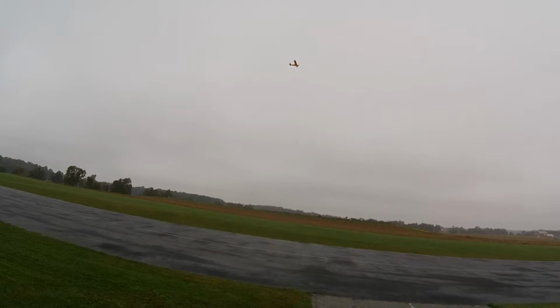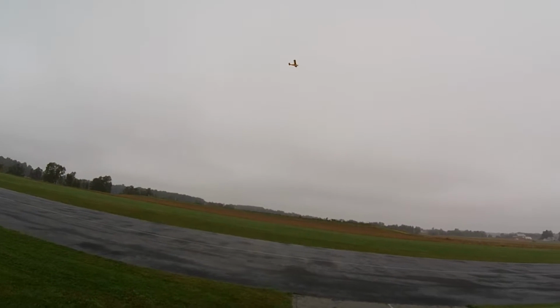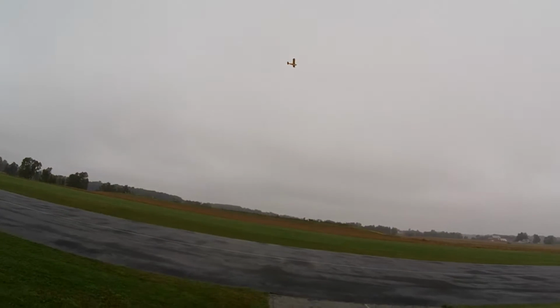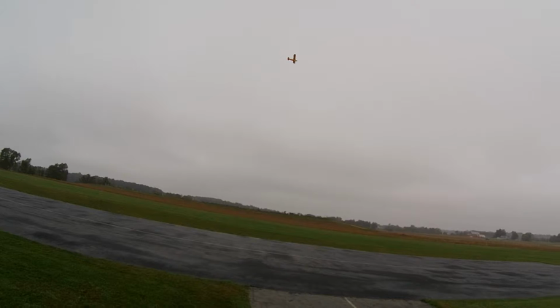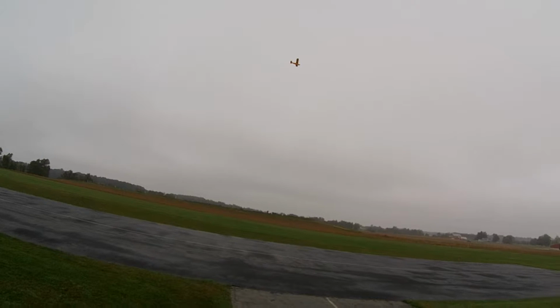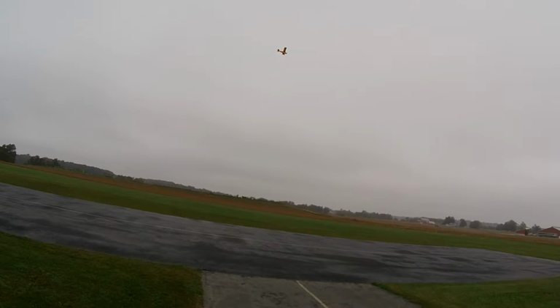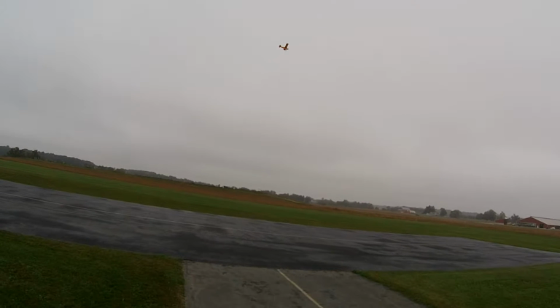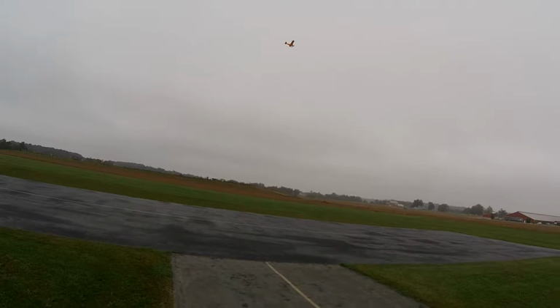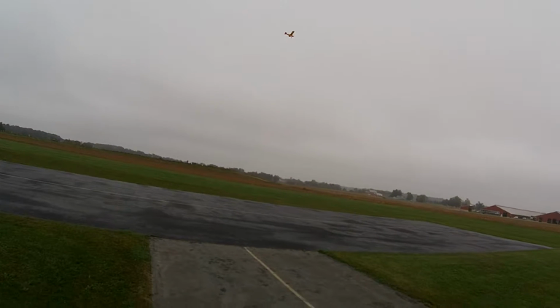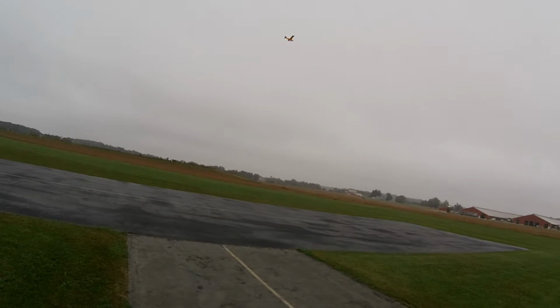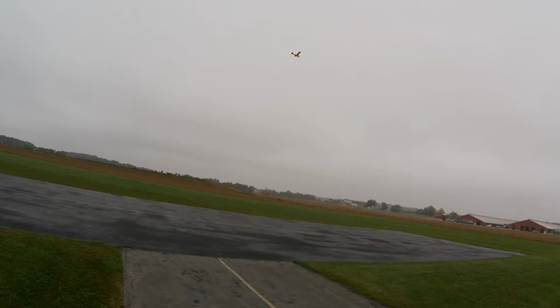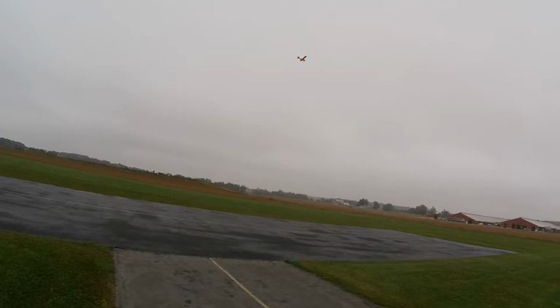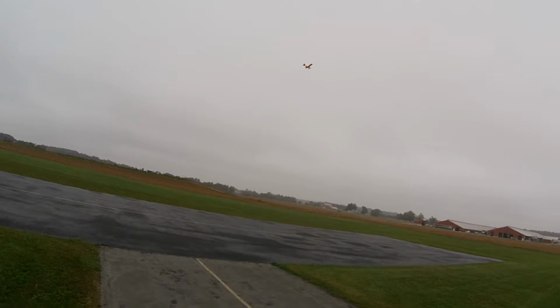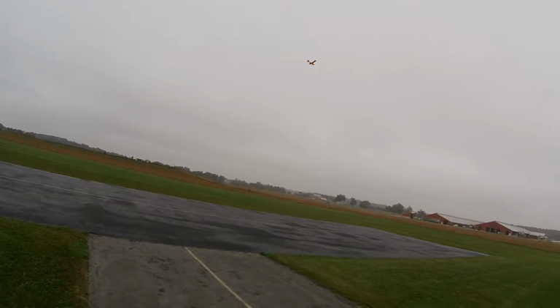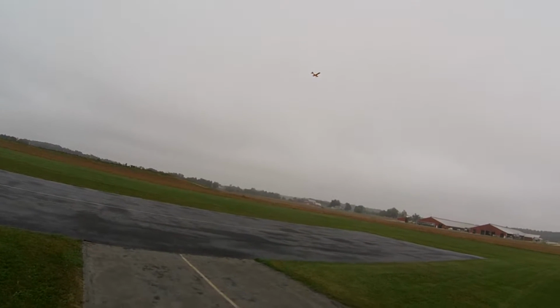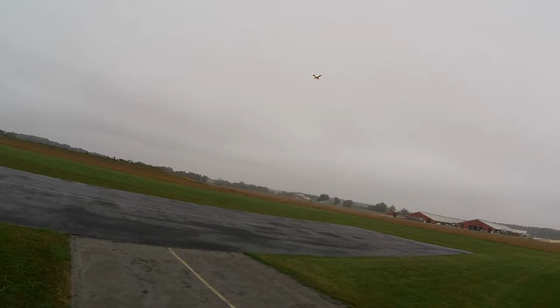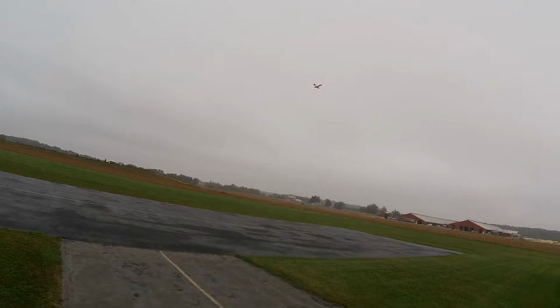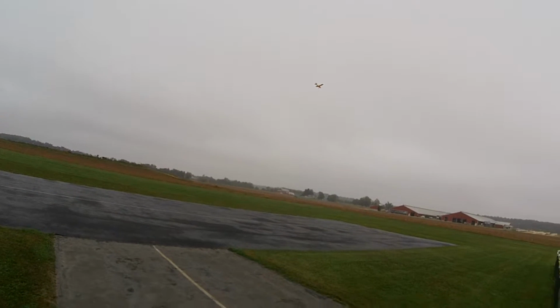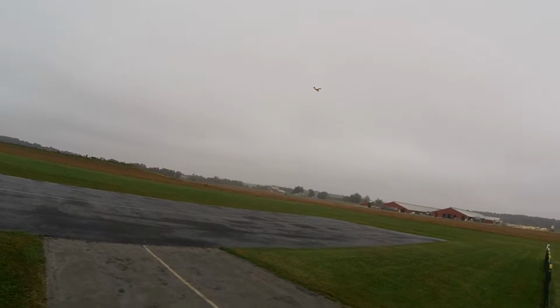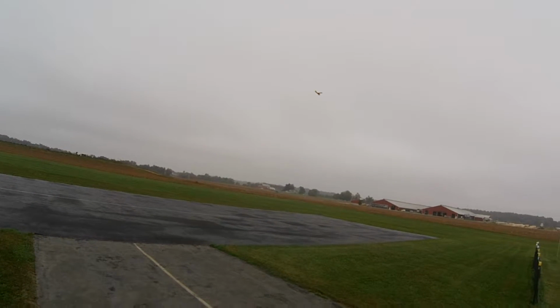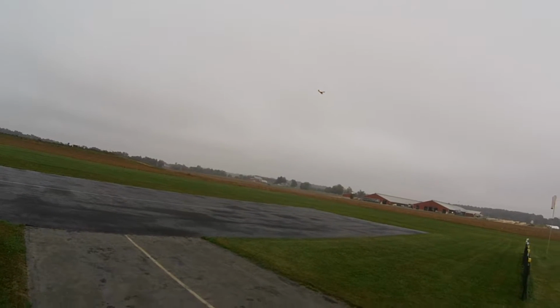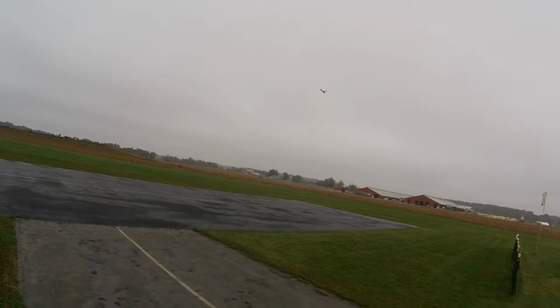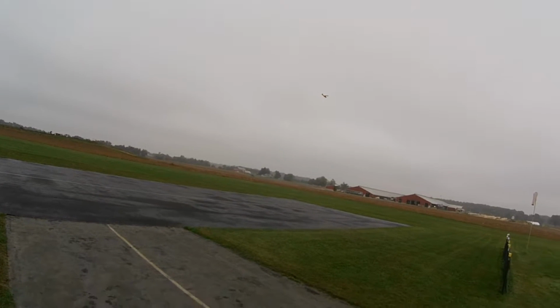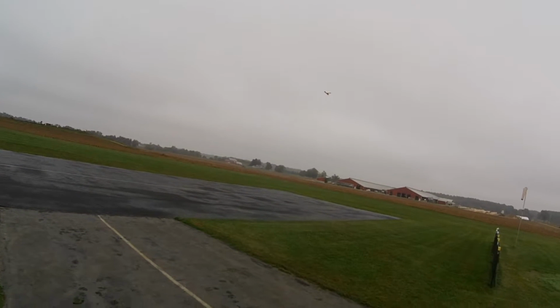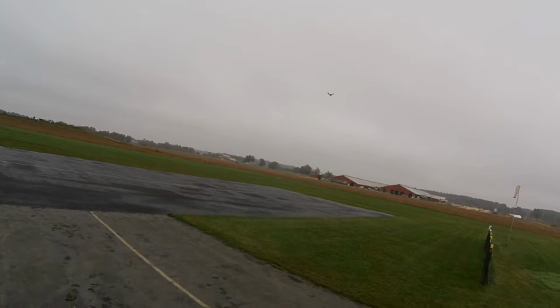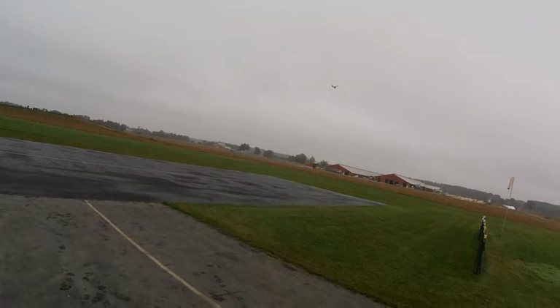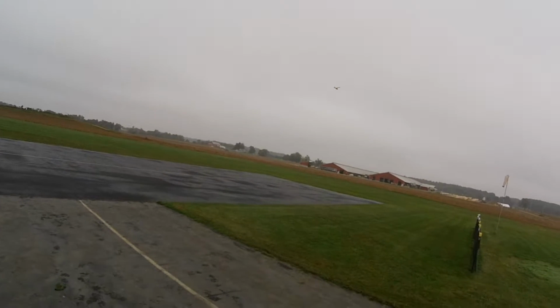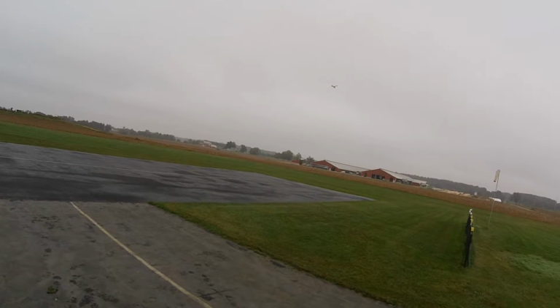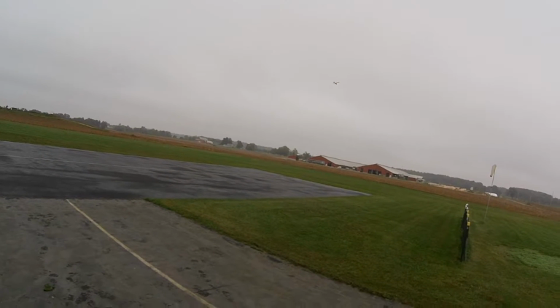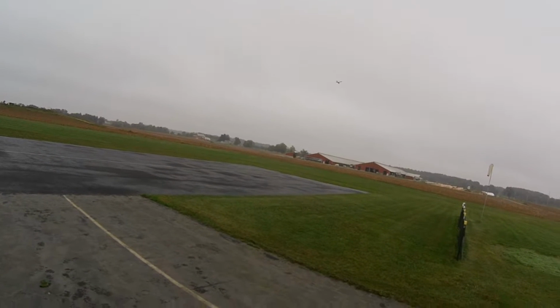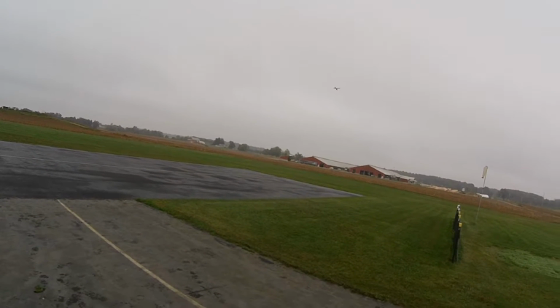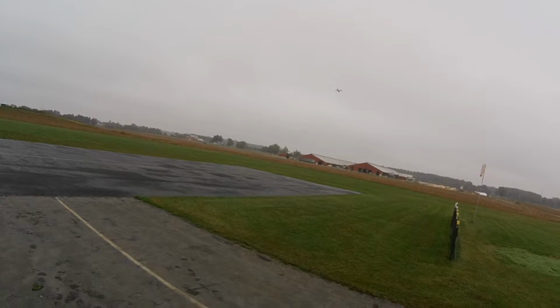Every once in a while I have to bring the Champ out to the big field, just to remind me how I got started.